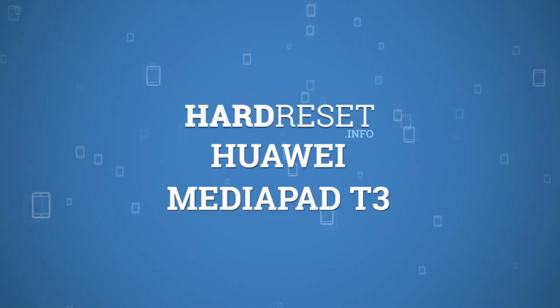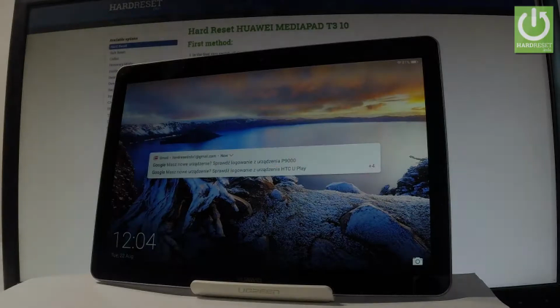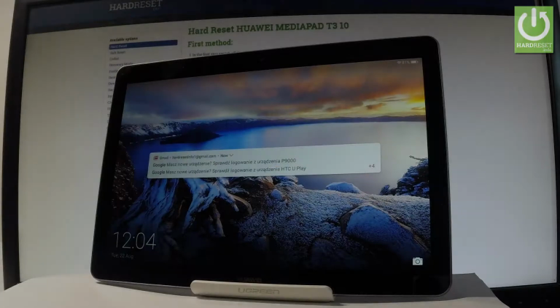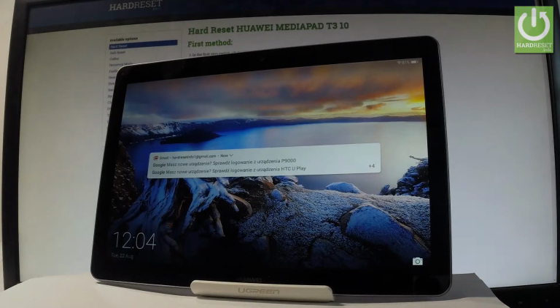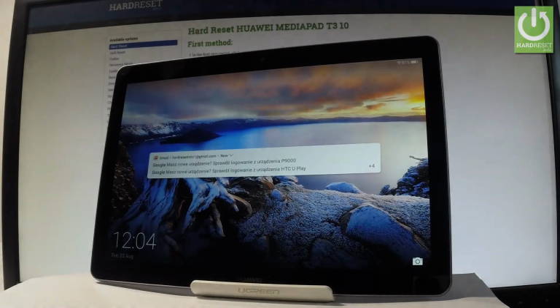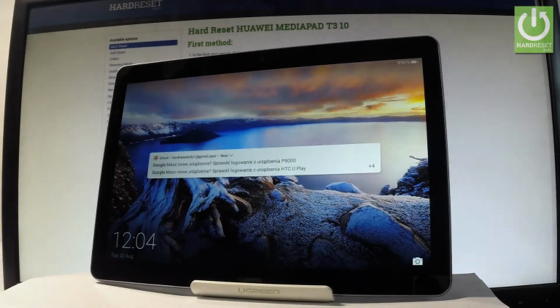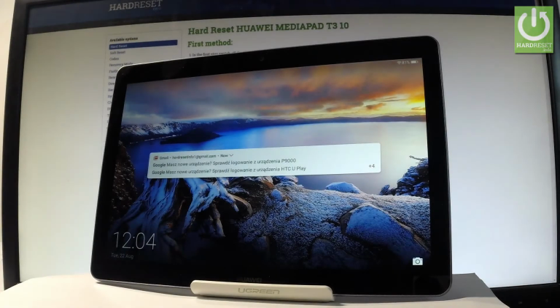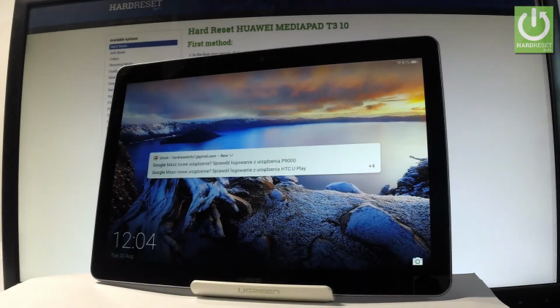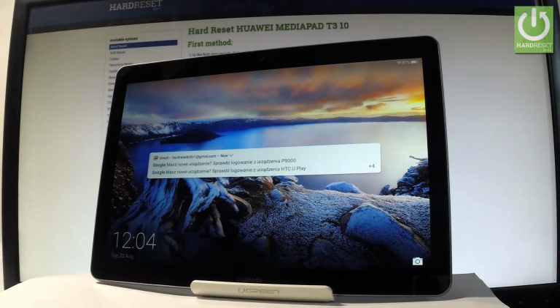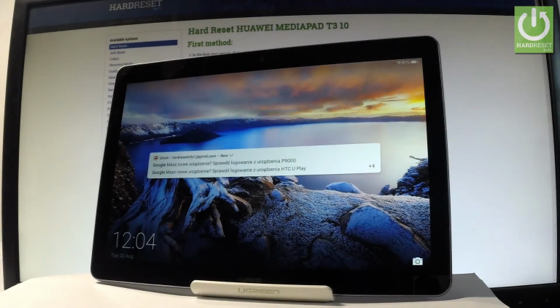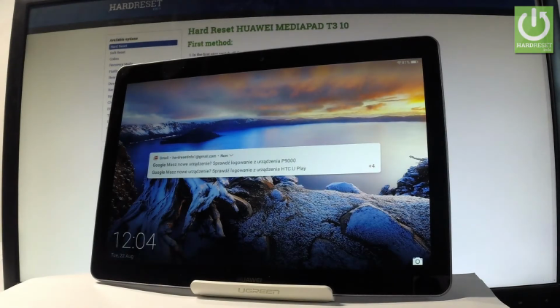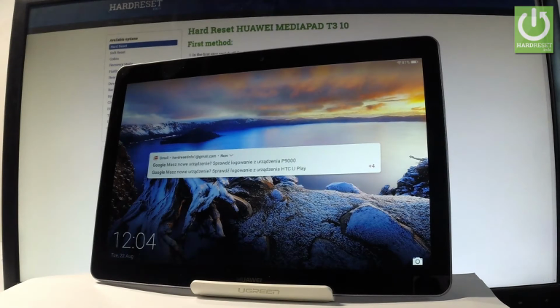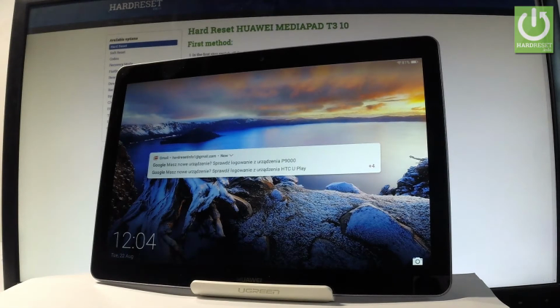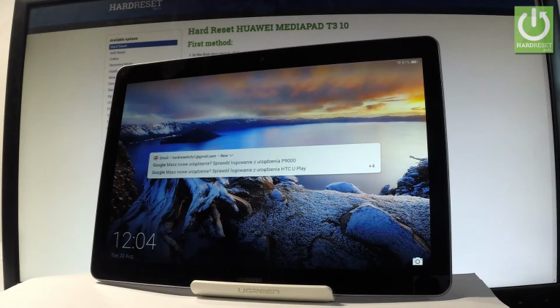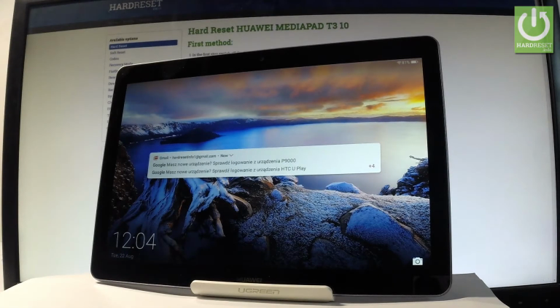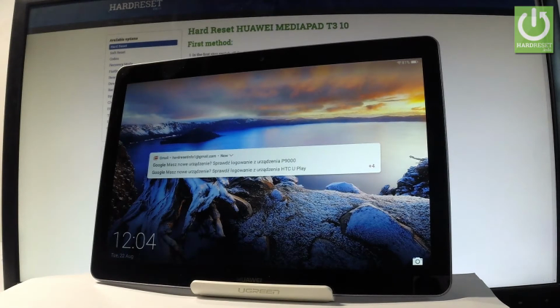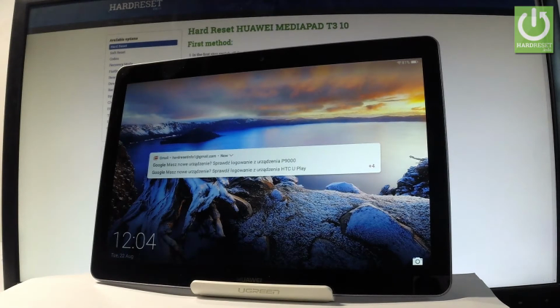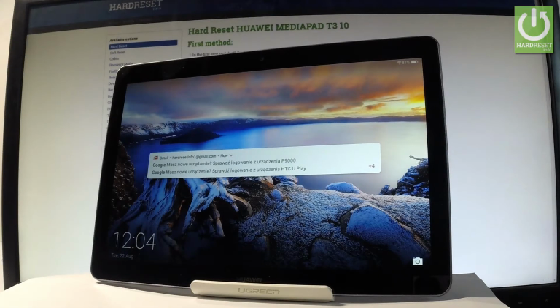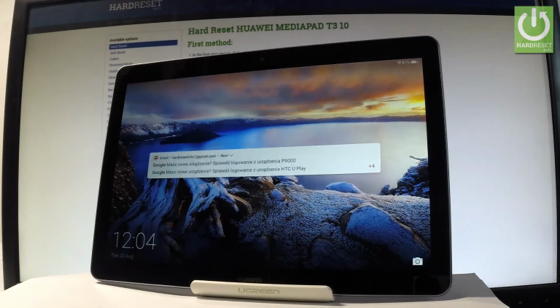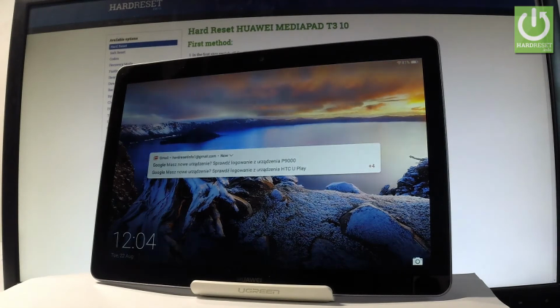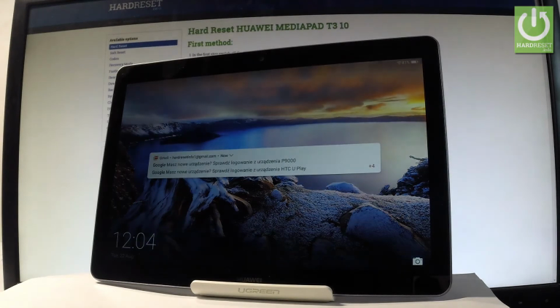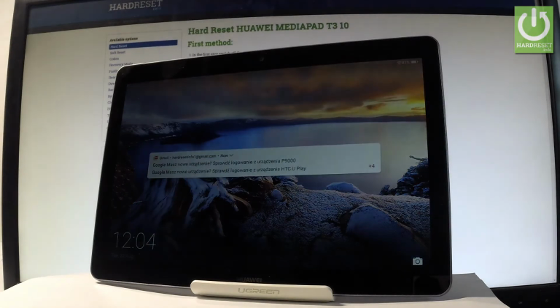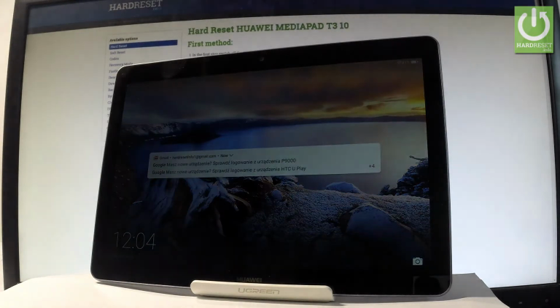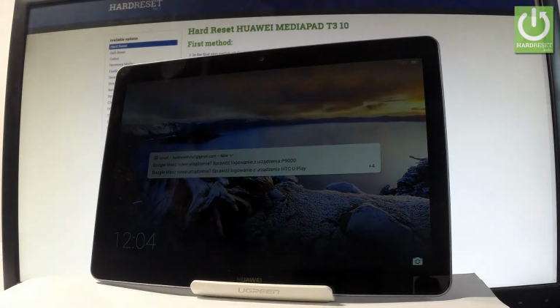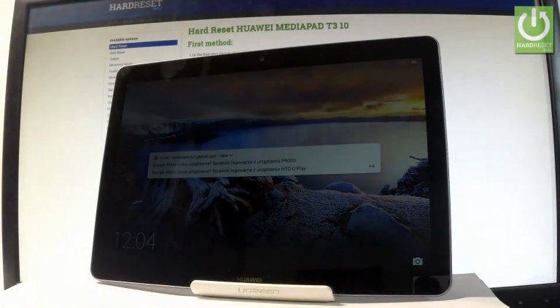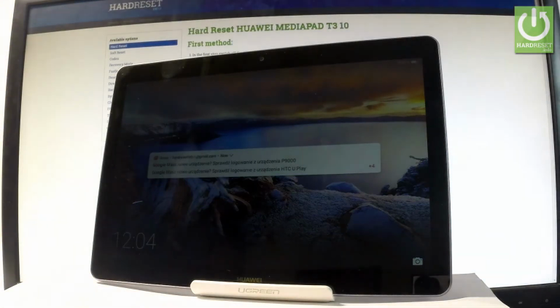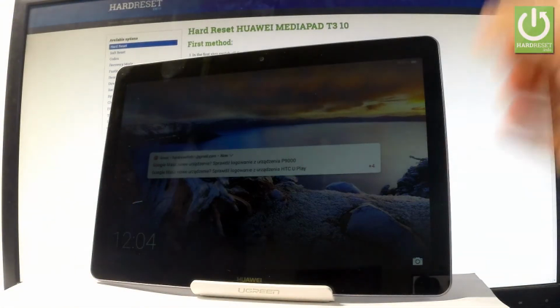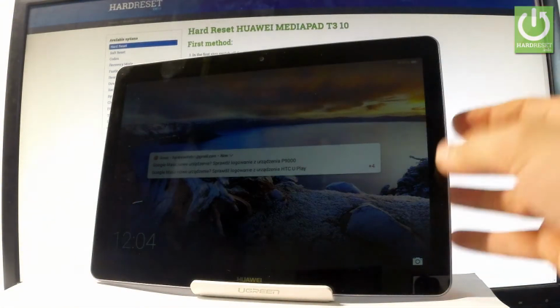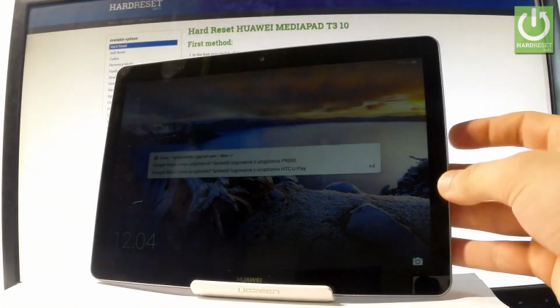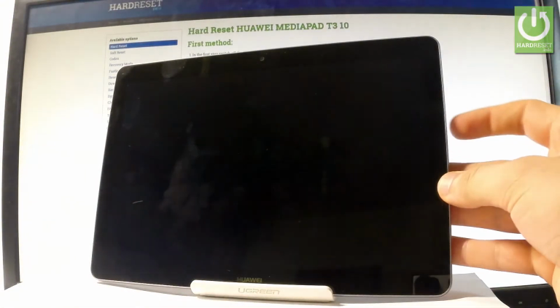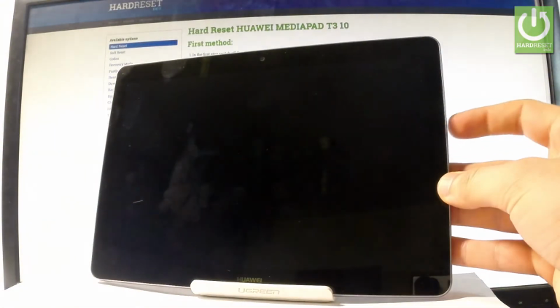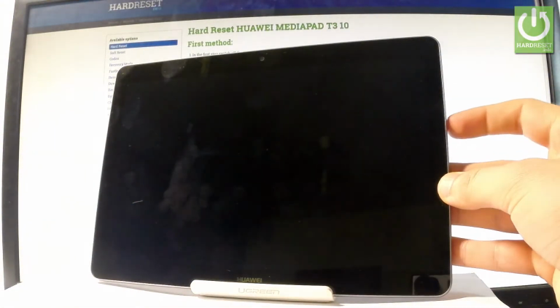Here I have the Huawei MediaPad T3, and let me show you how to enter the MU-E mode on this device.